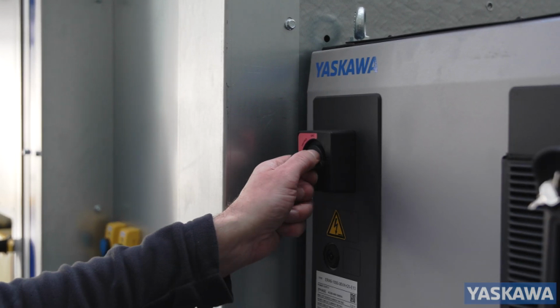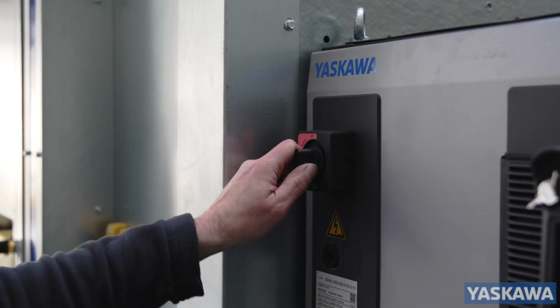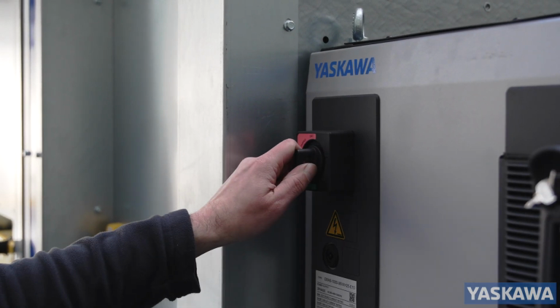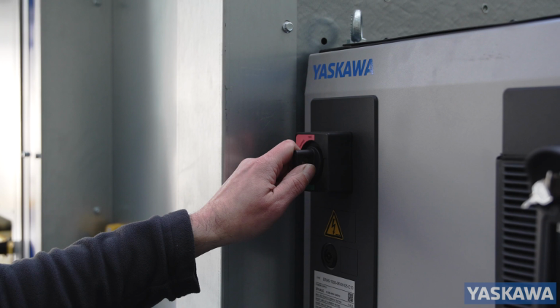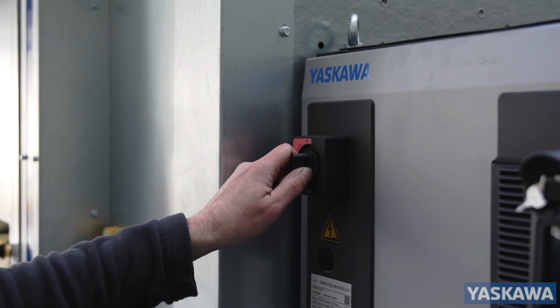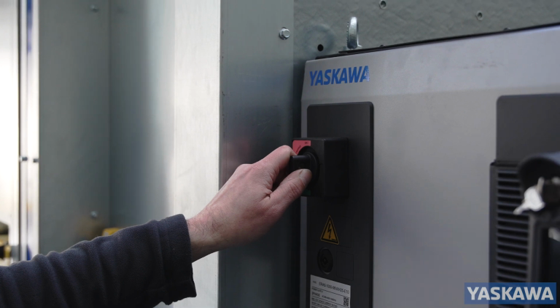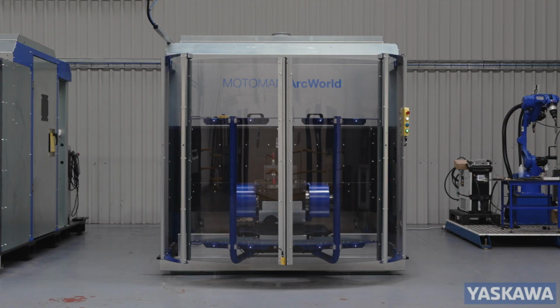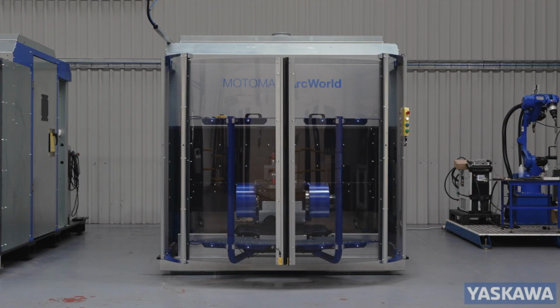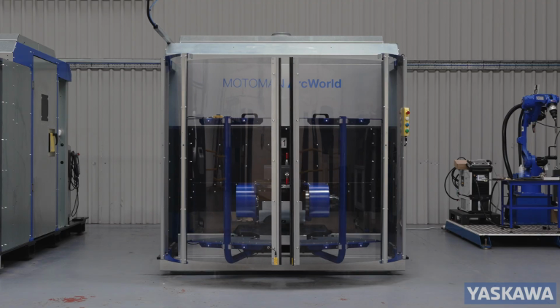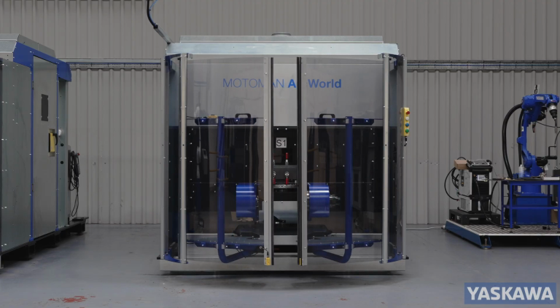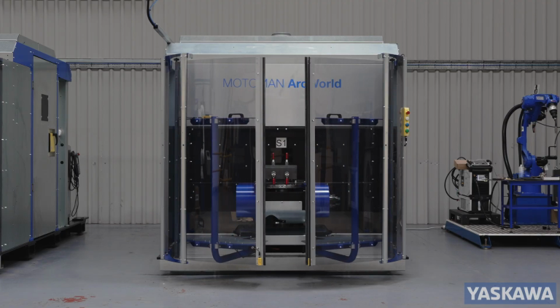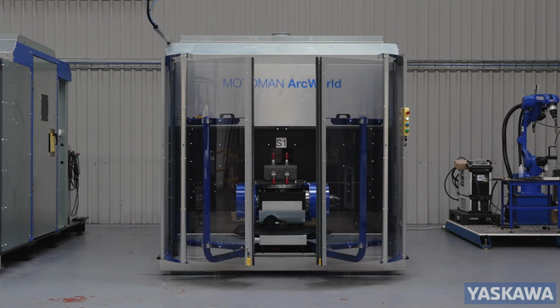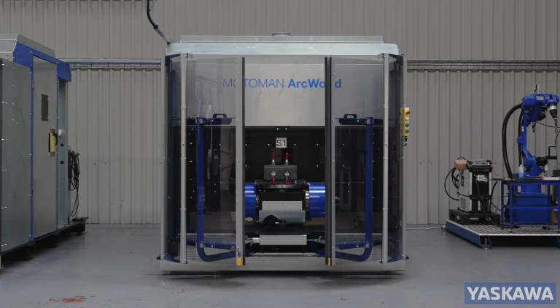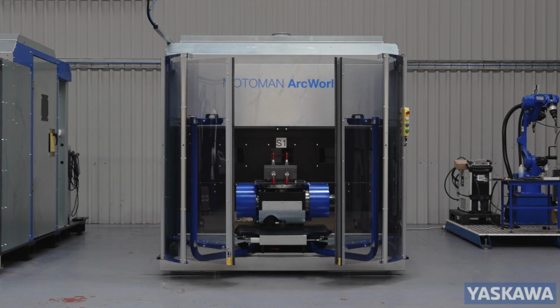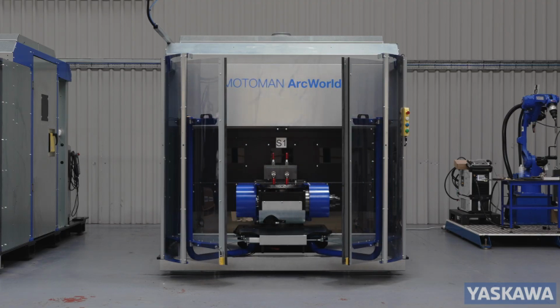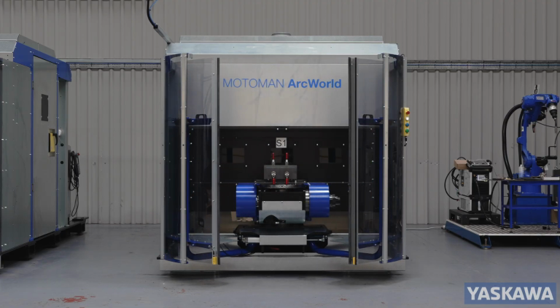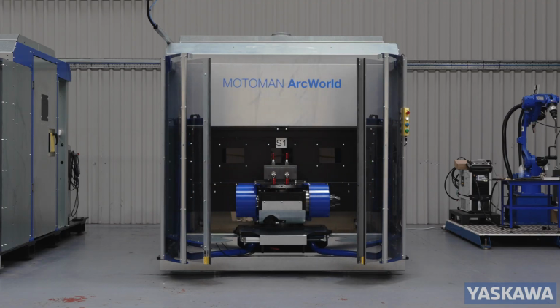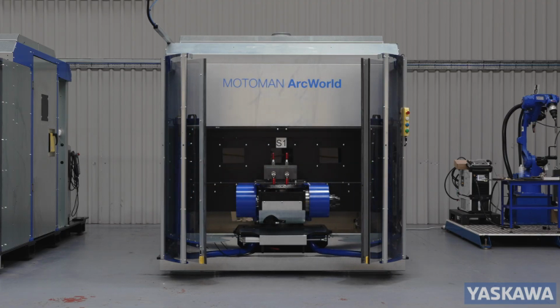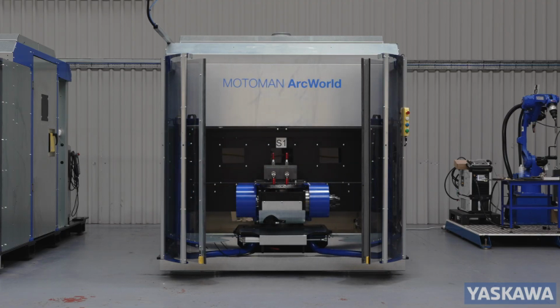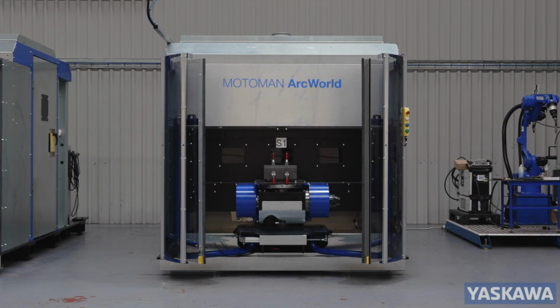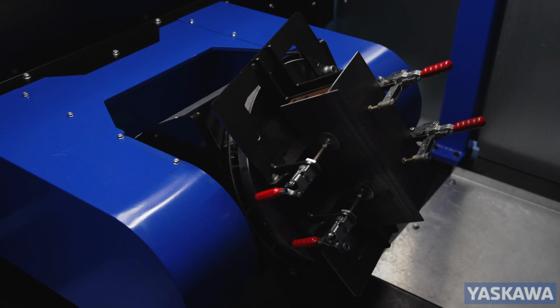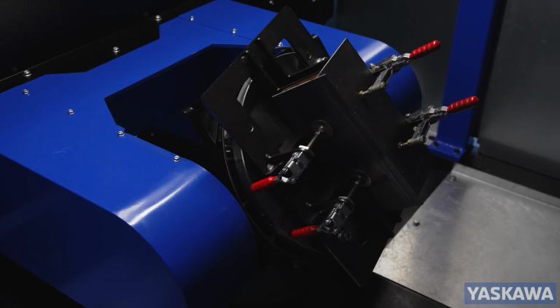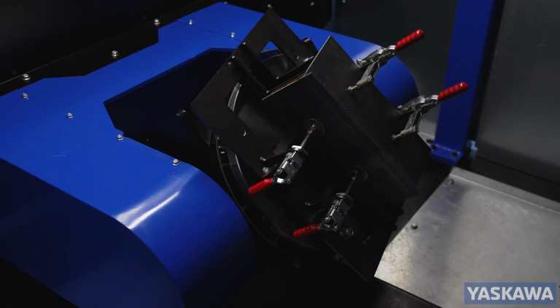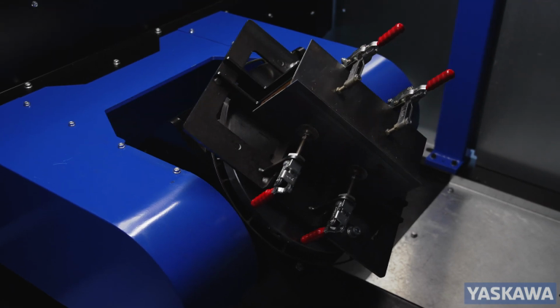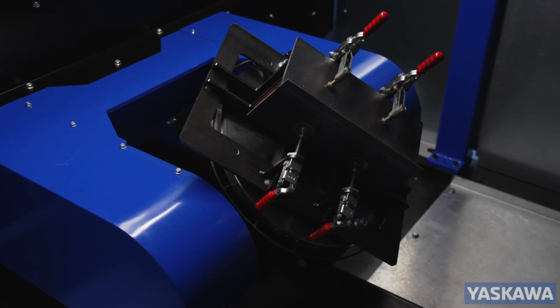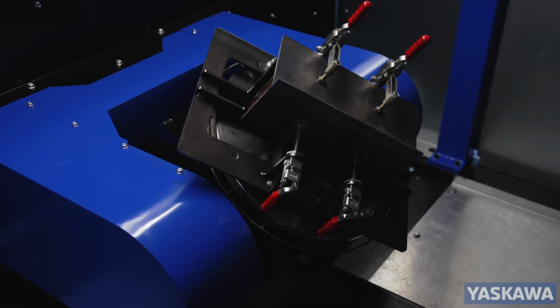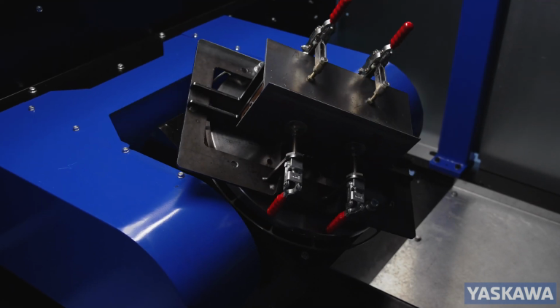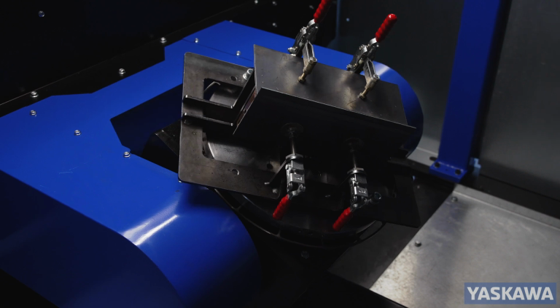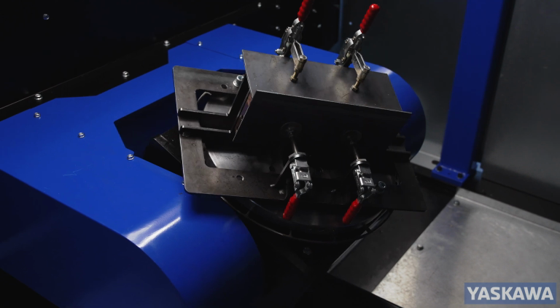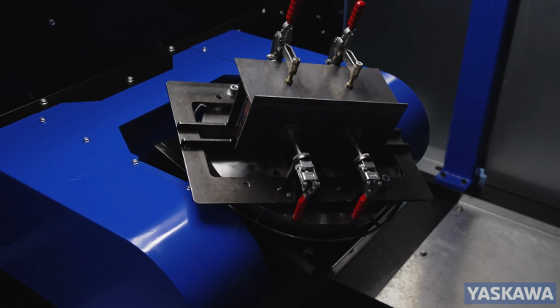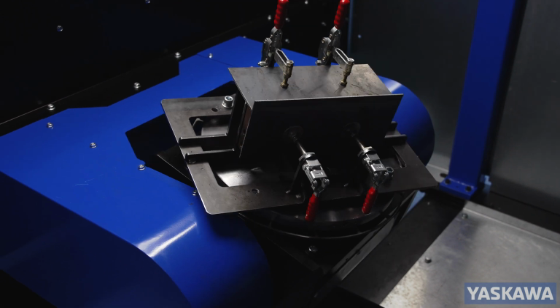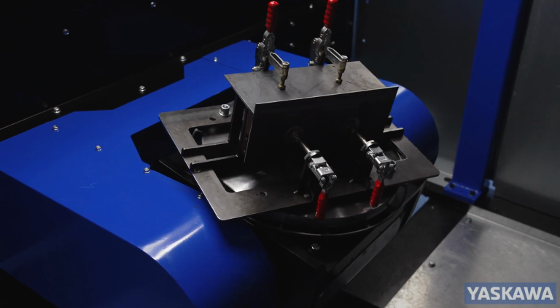Available in various models with single or twin robots, and either fixed, tilt, or tilt and turn table options.